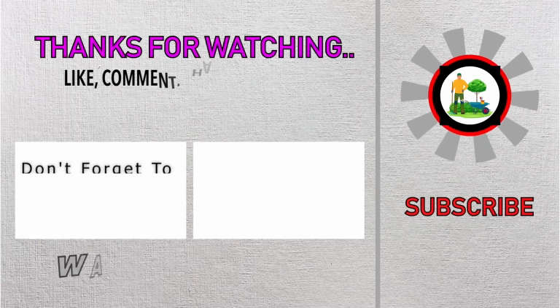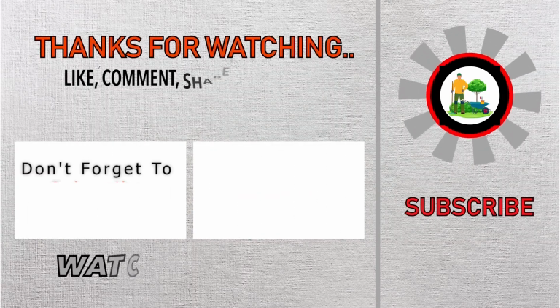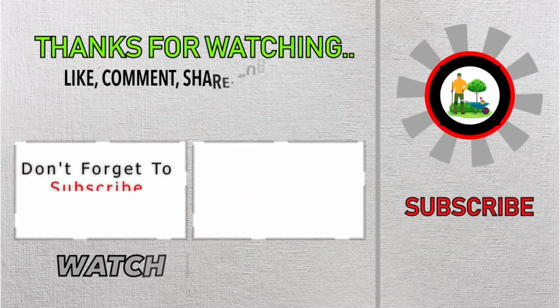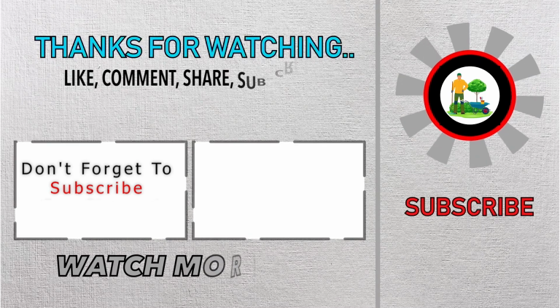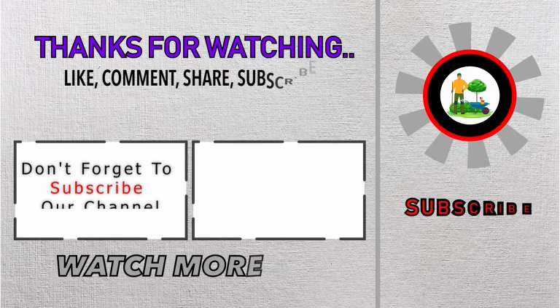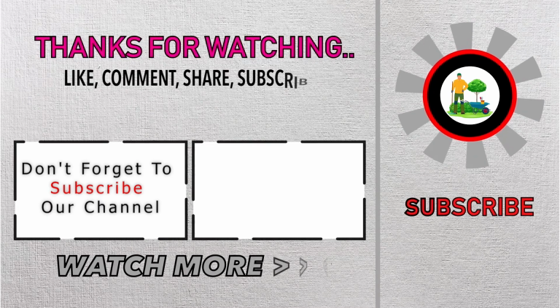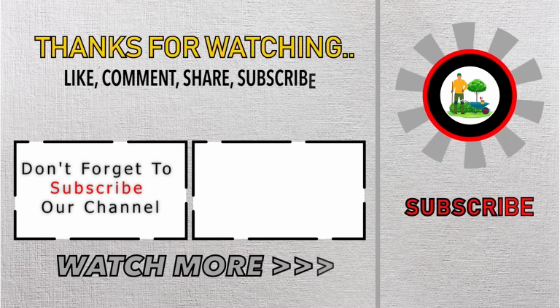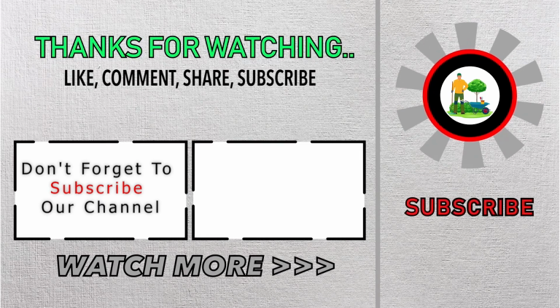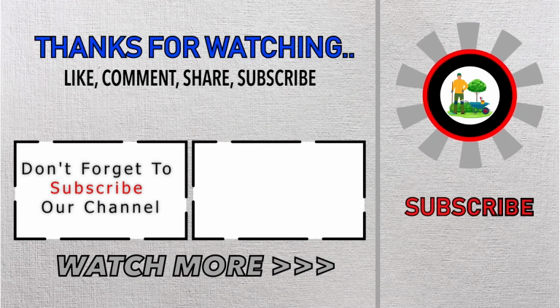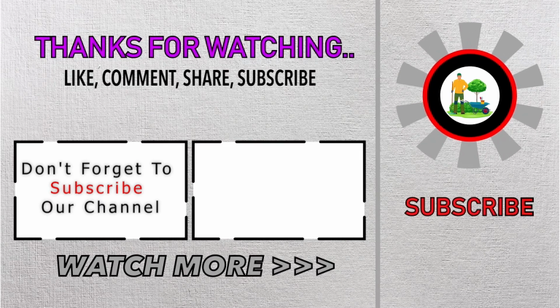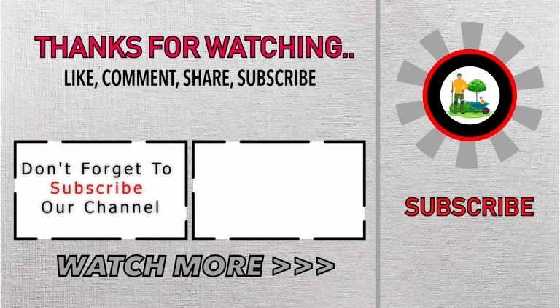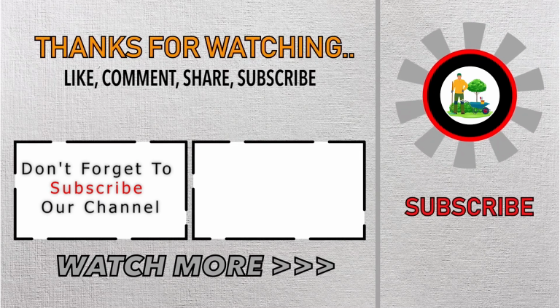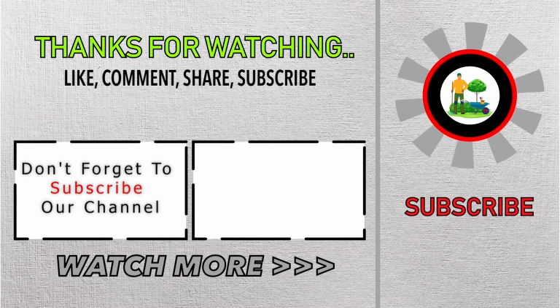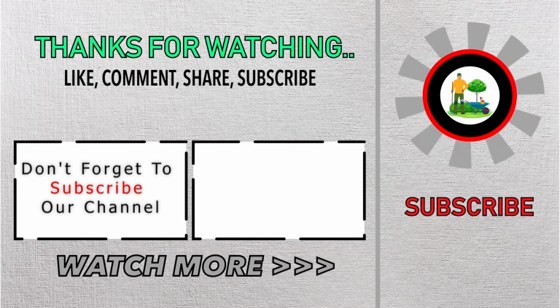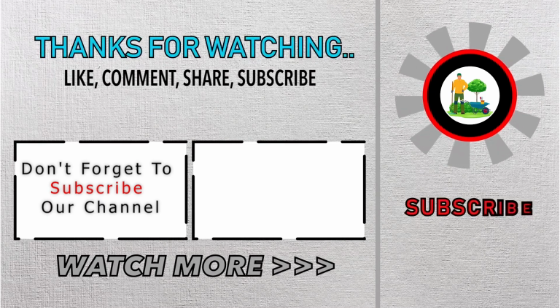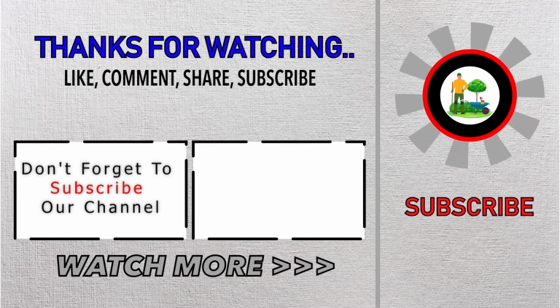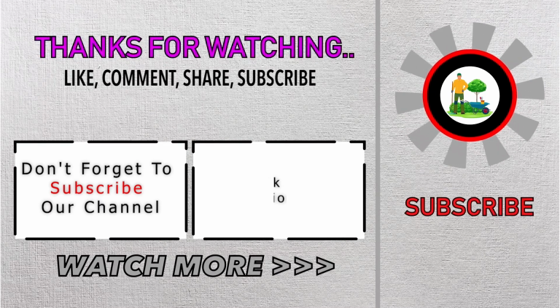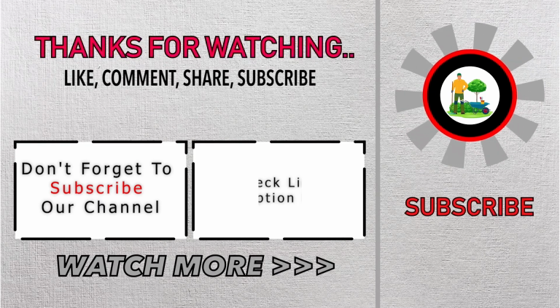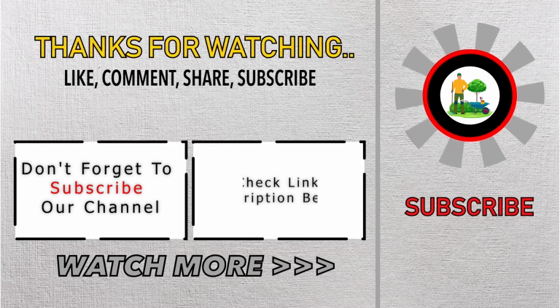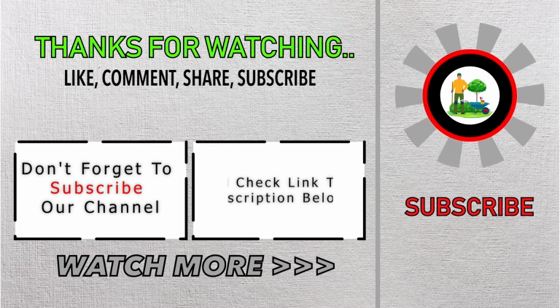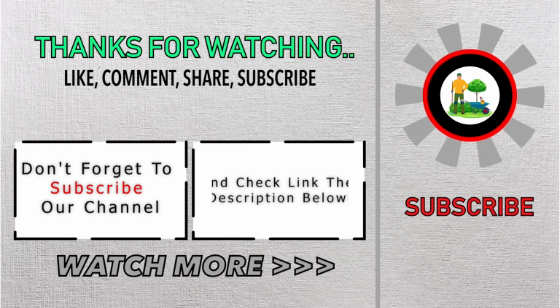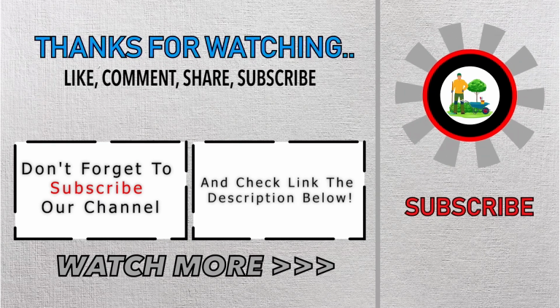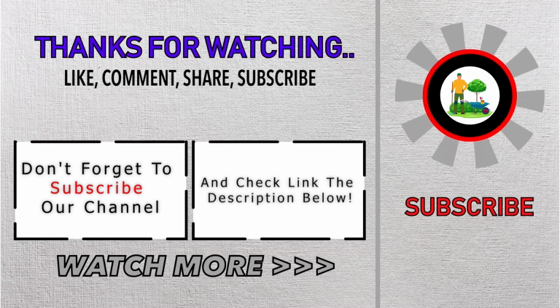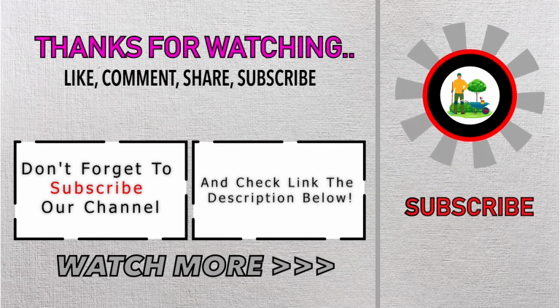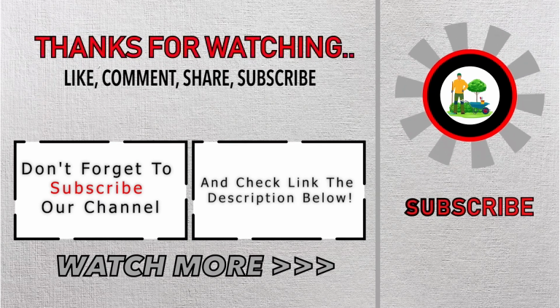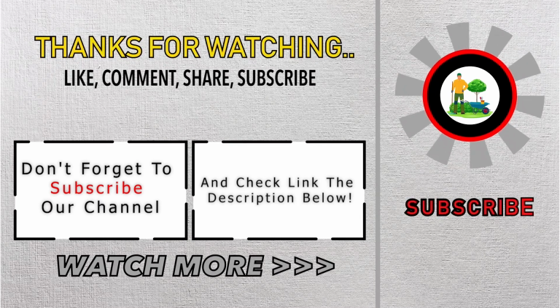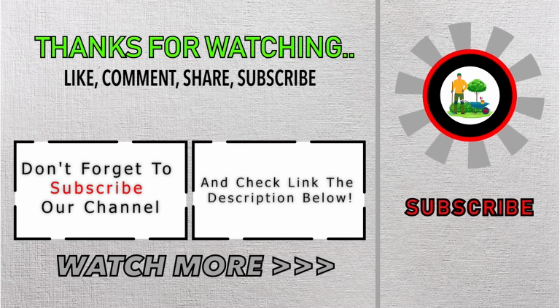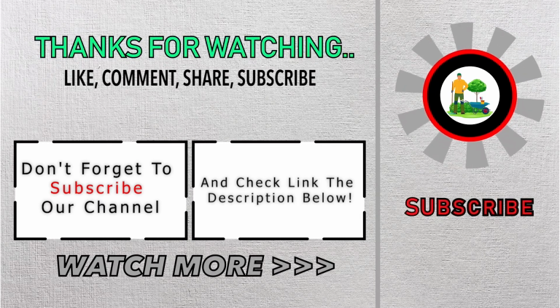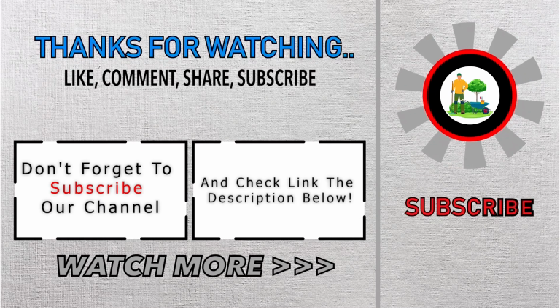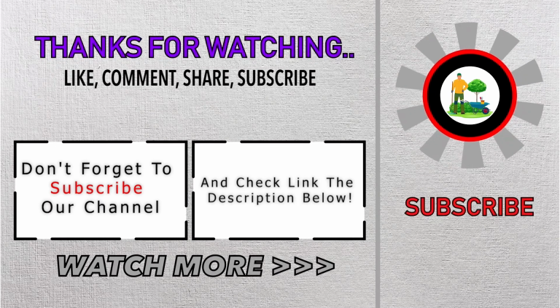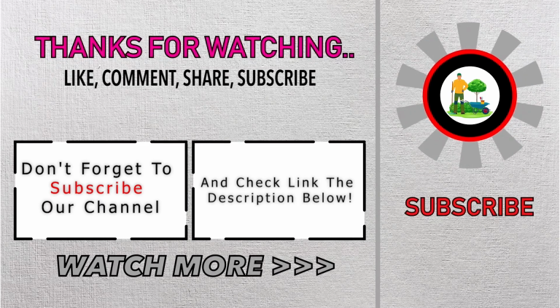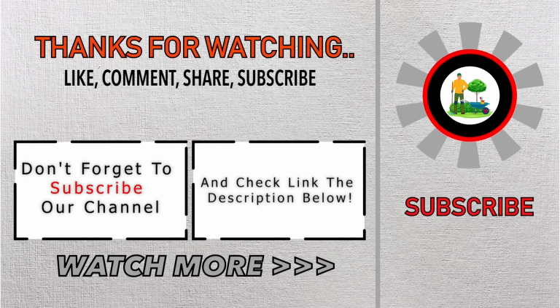Don't forget to subscribe to our channel and check the link in the description below.